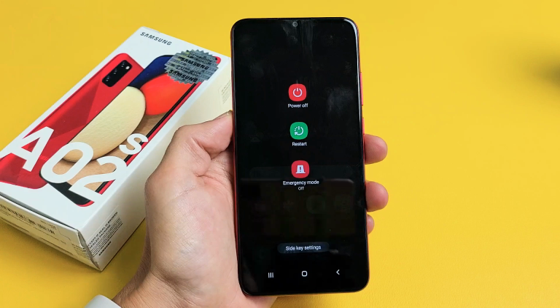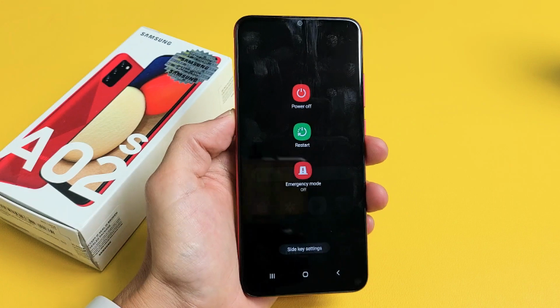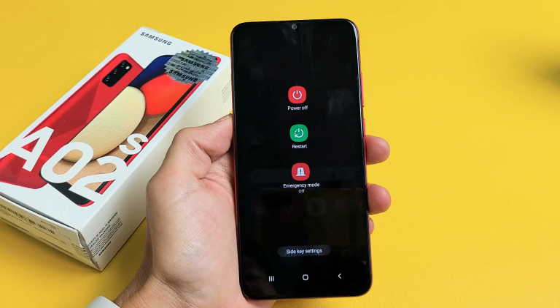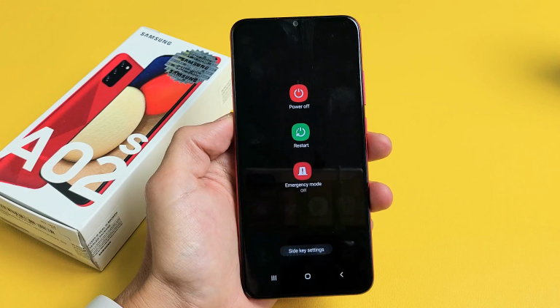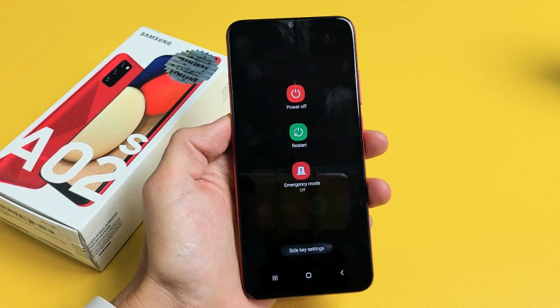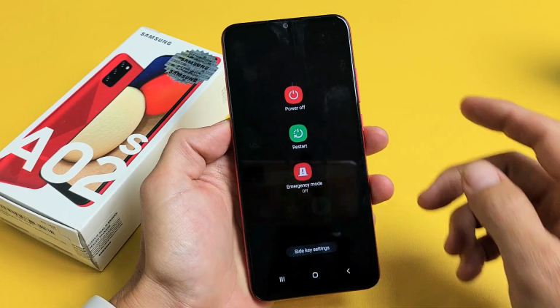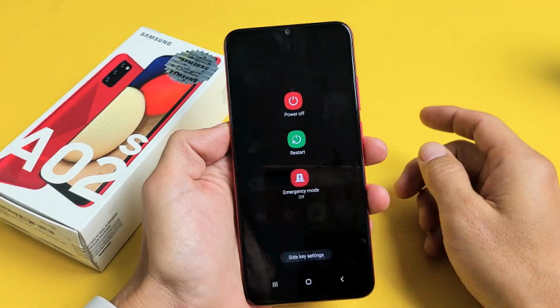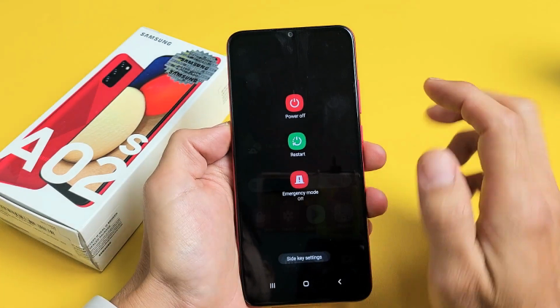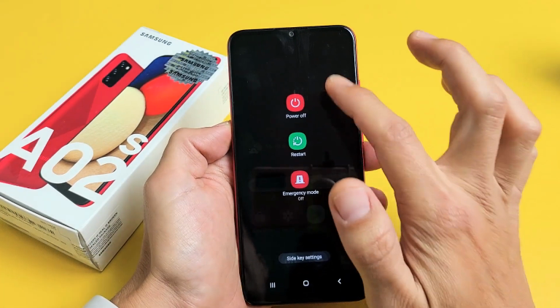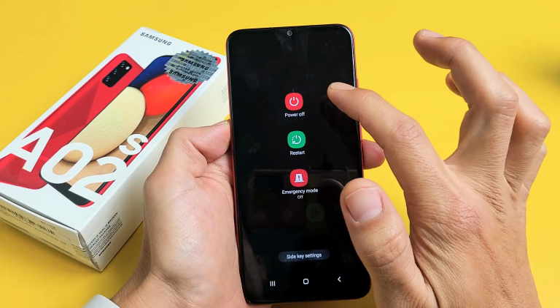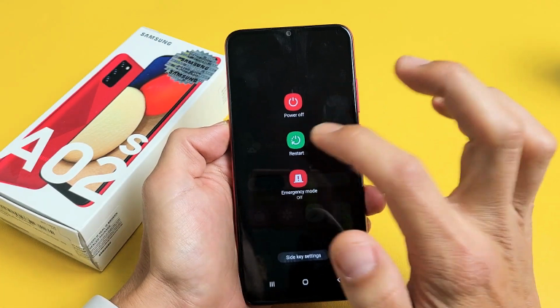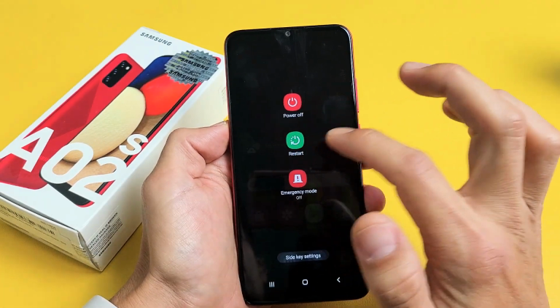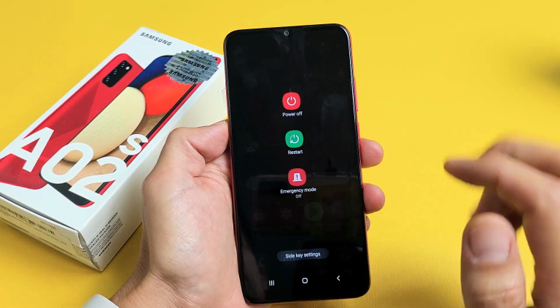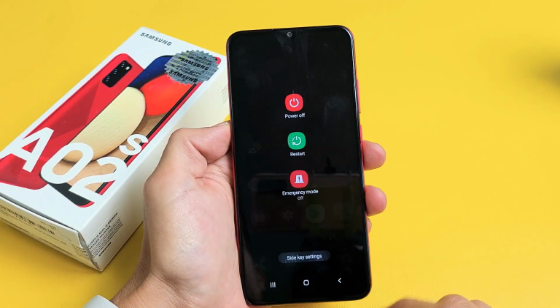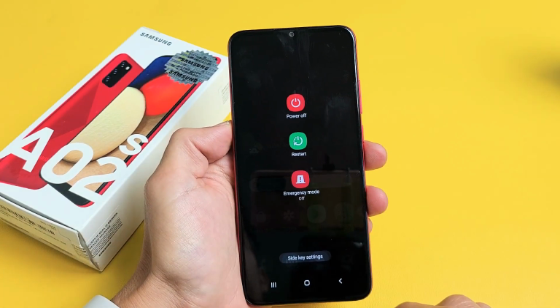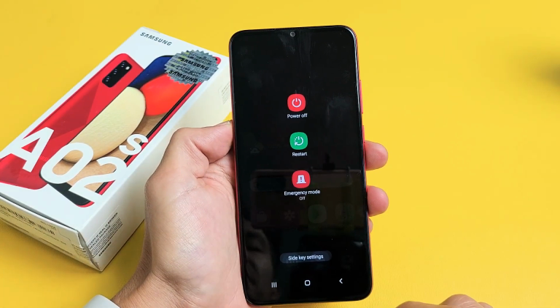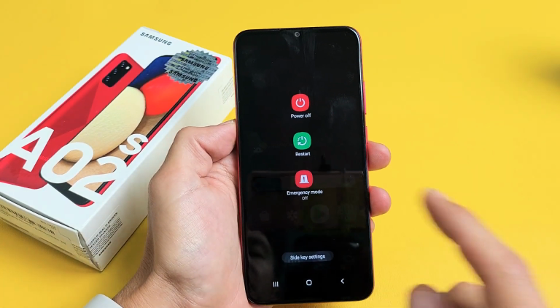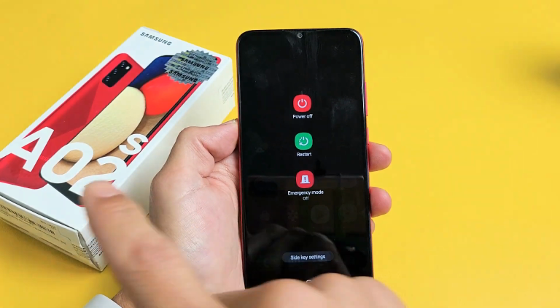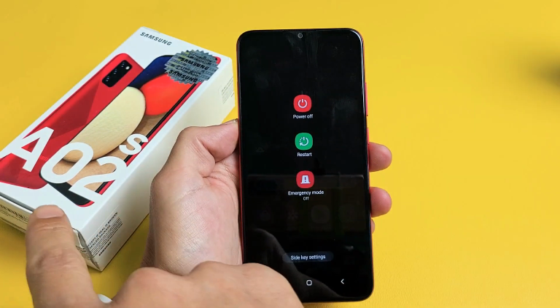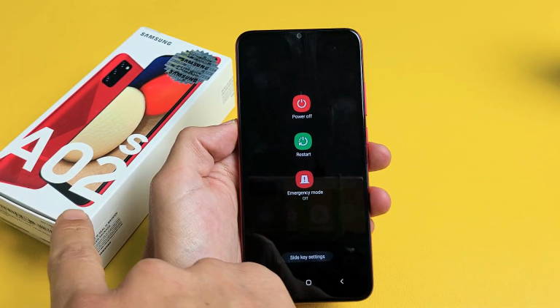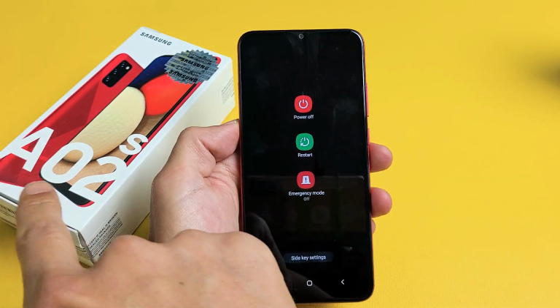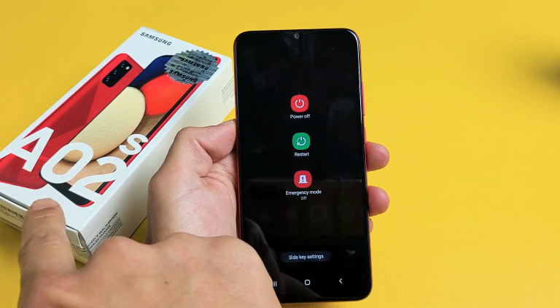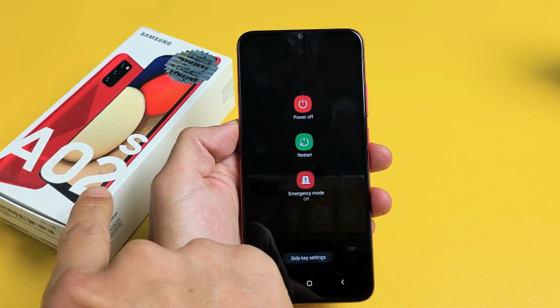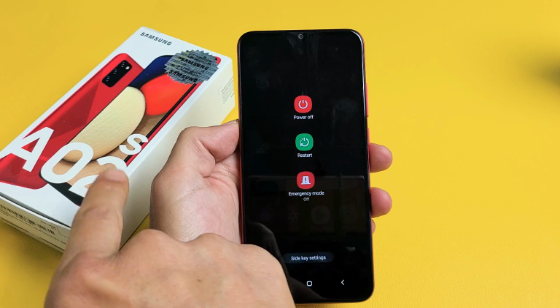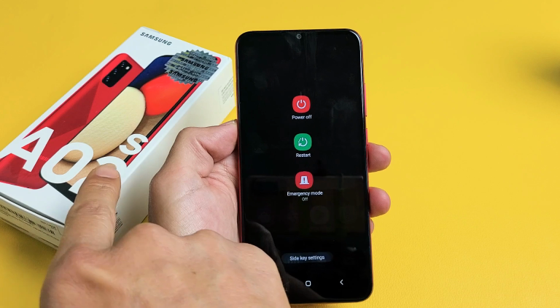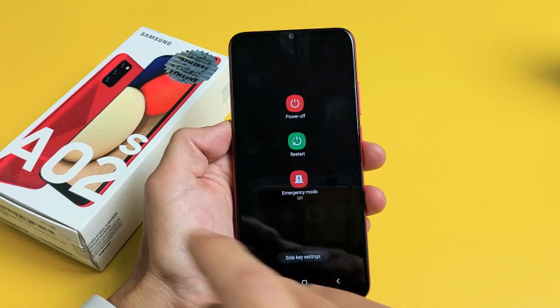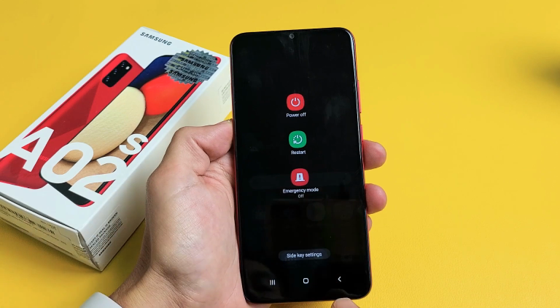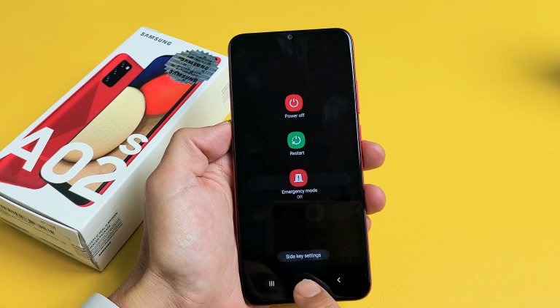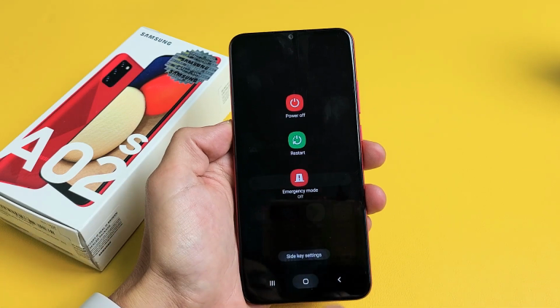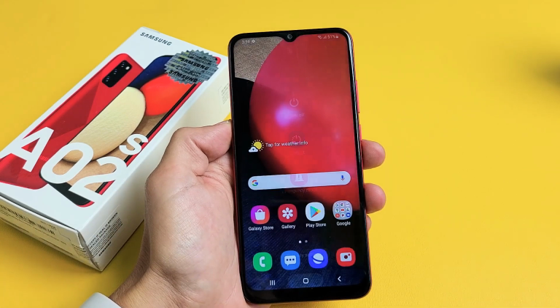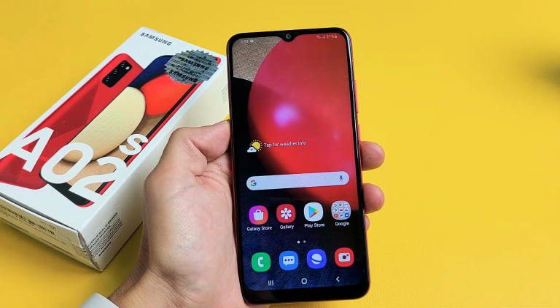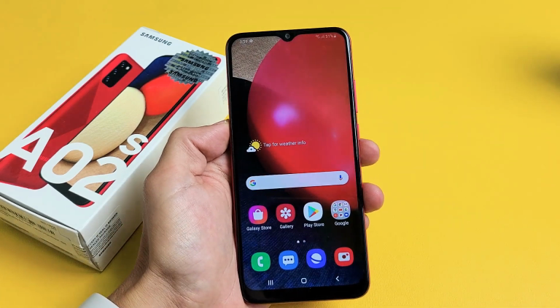I'm going to show you three ways how you can power off or restart your Samsung Galaxy A02s. Very simple.